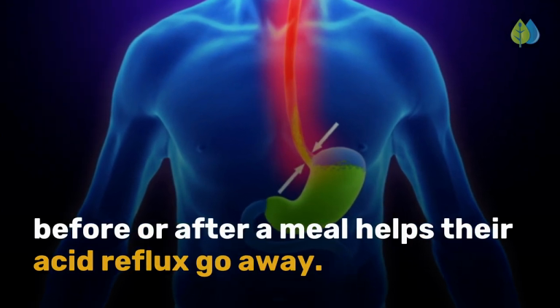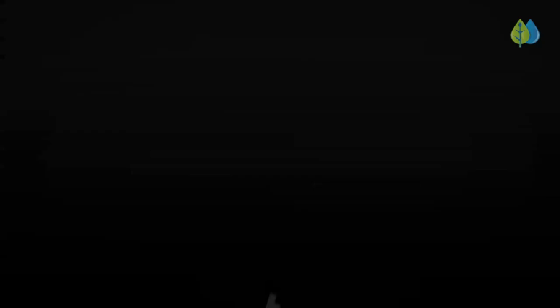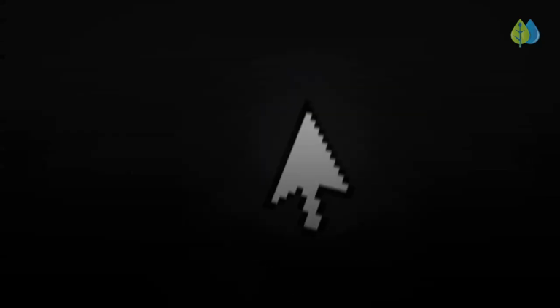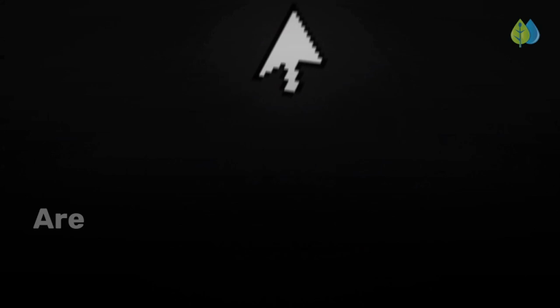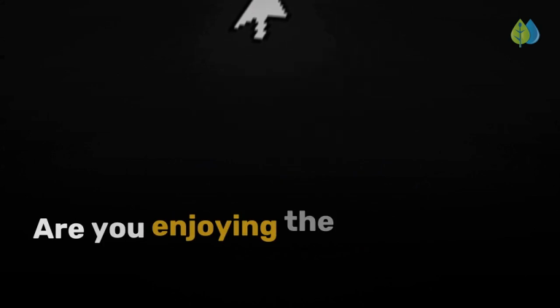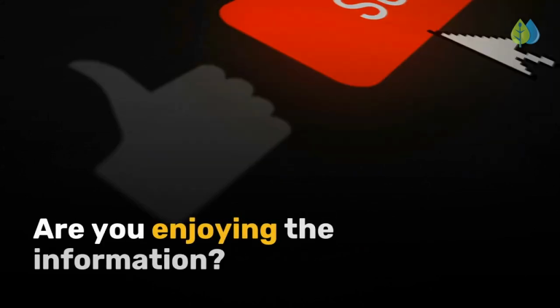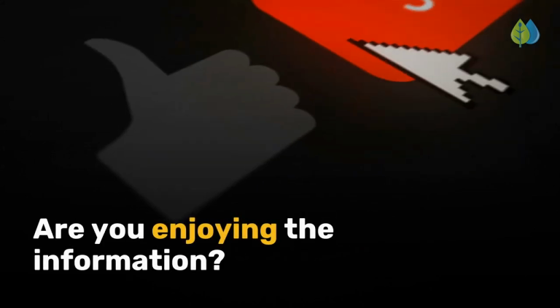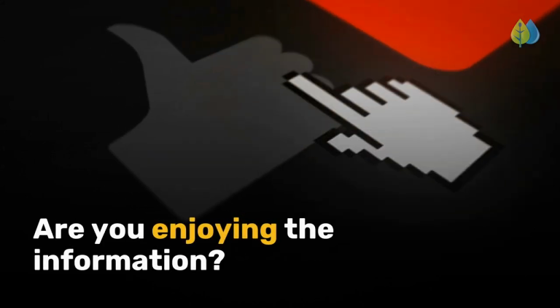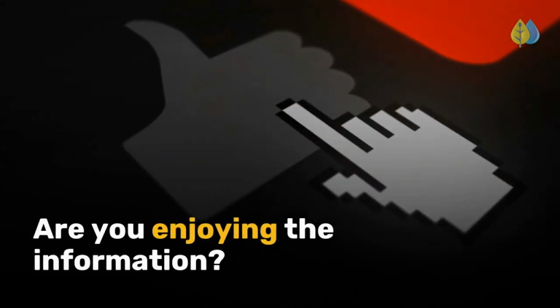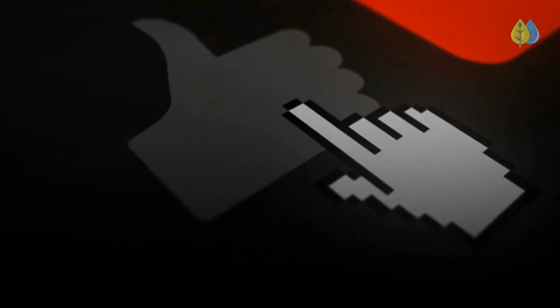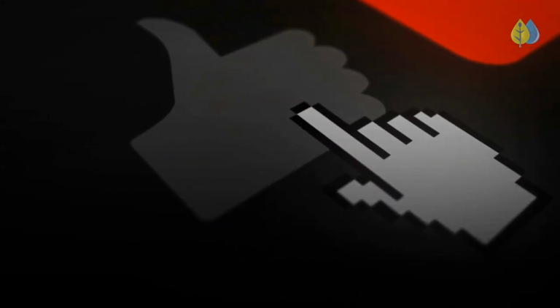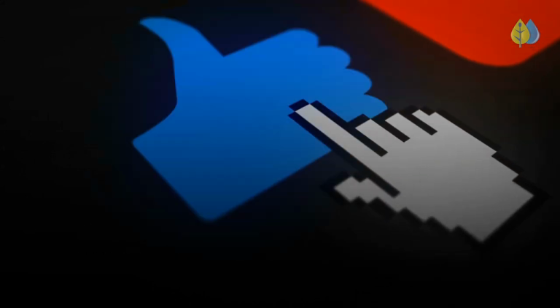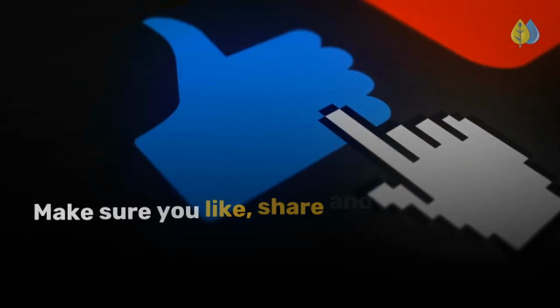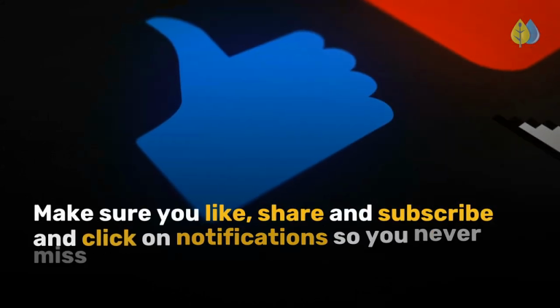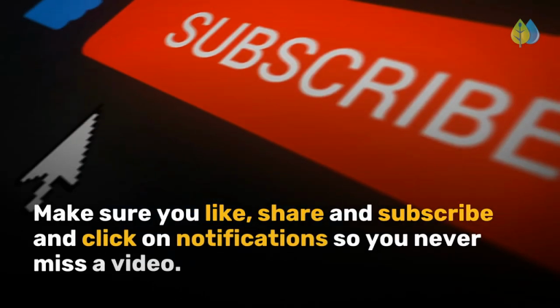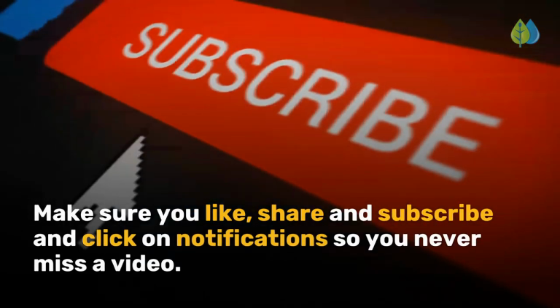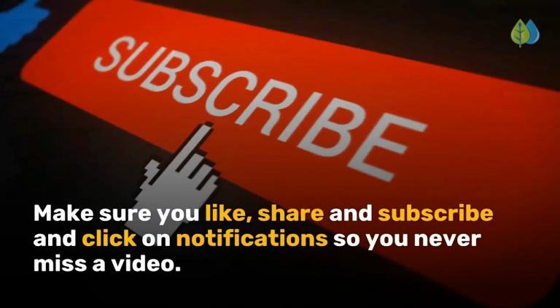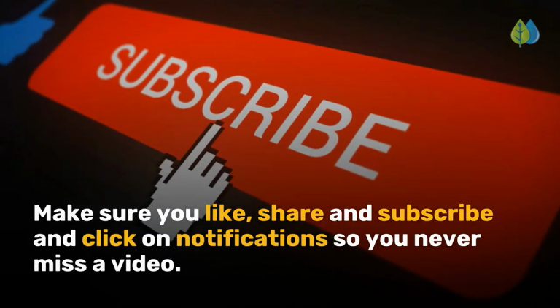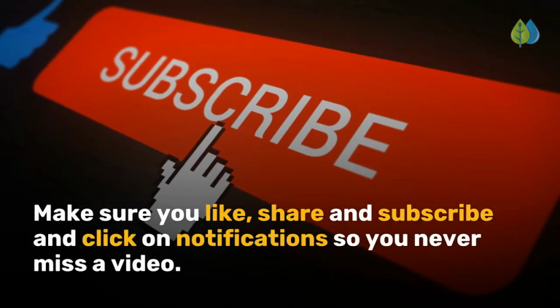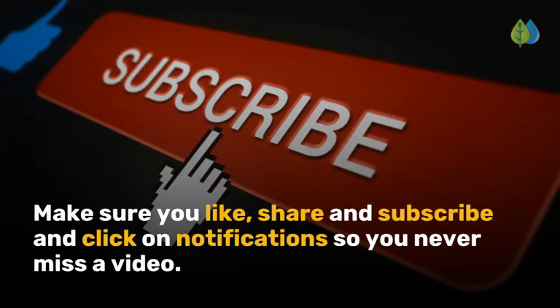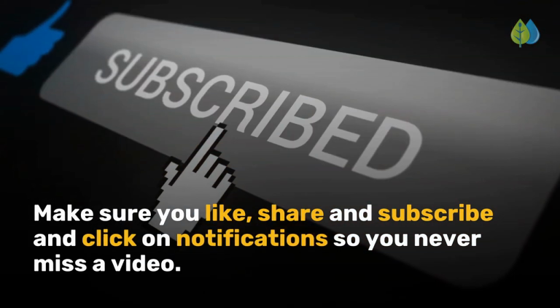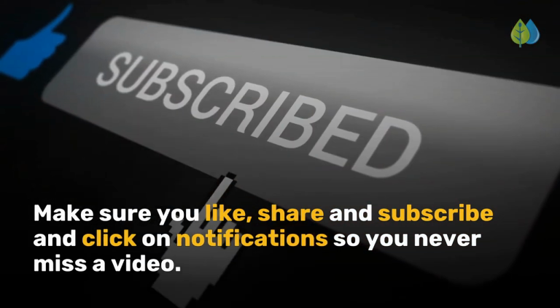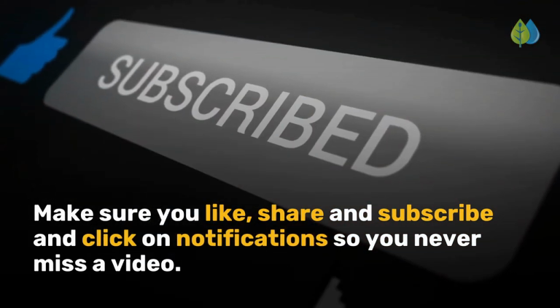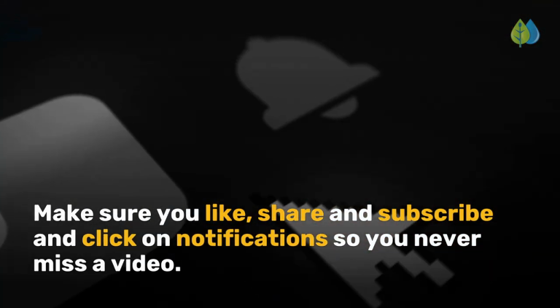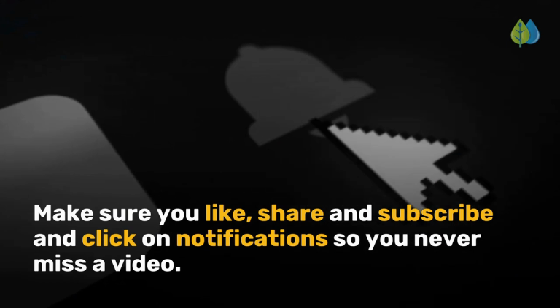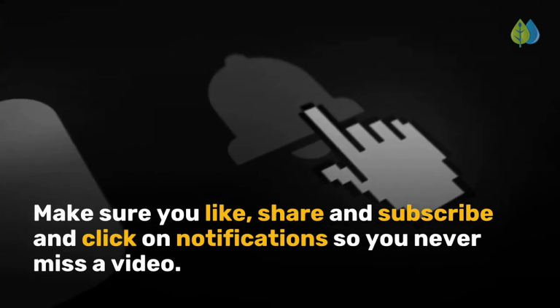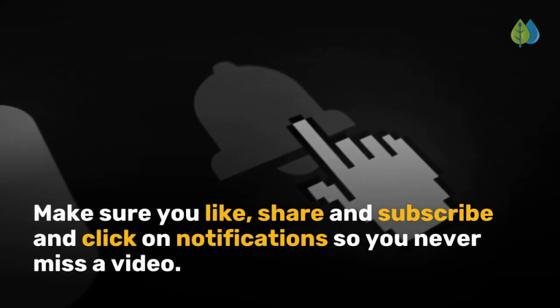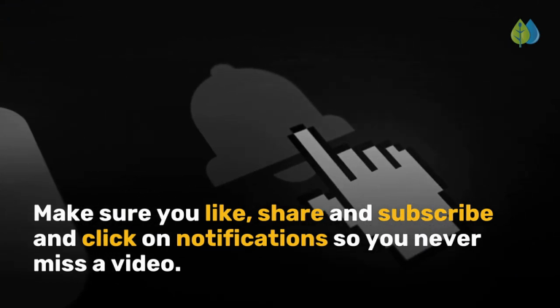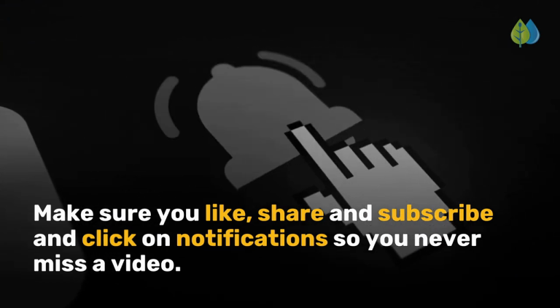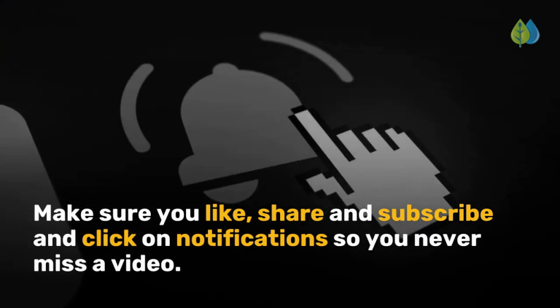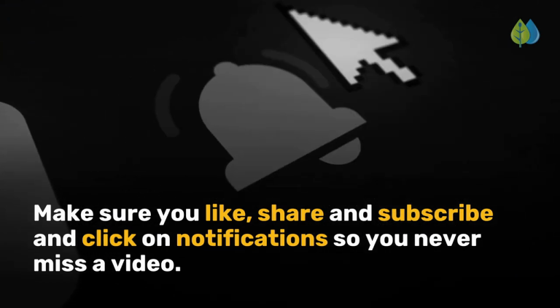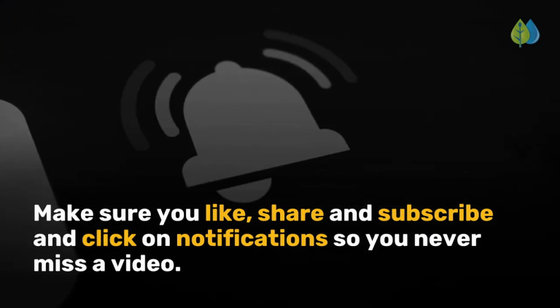Are you enjoying the information? Make sure you like, share and subscribe, and click on notifications so you never miss a video.